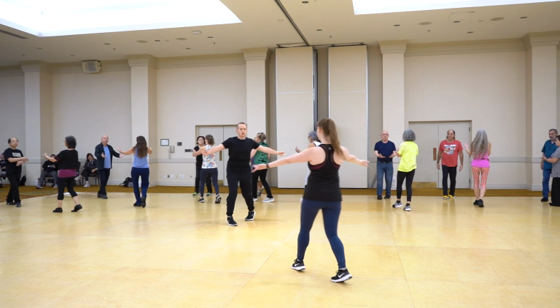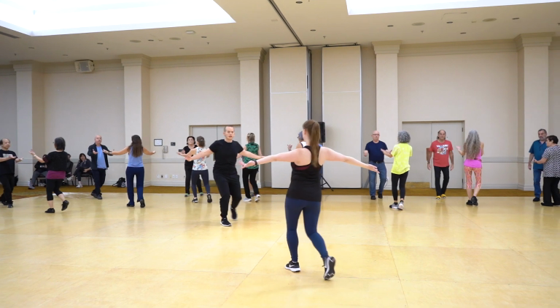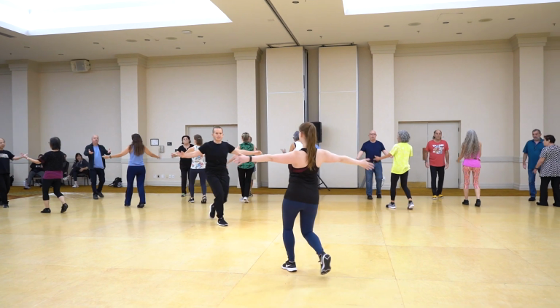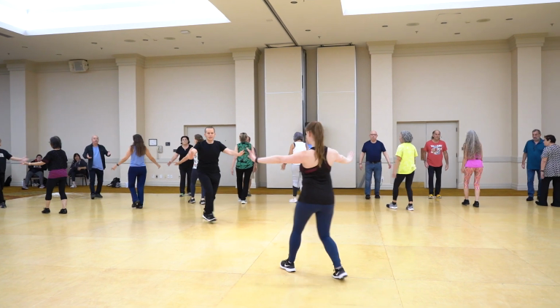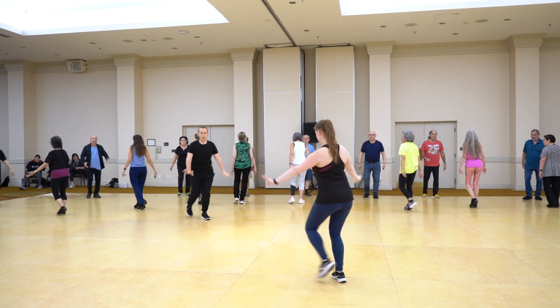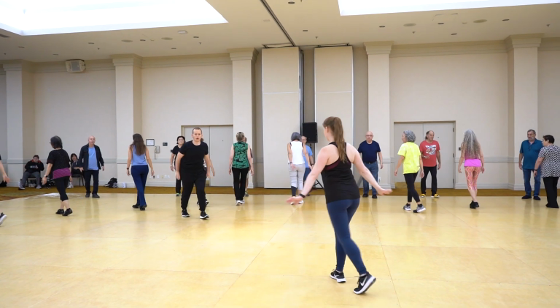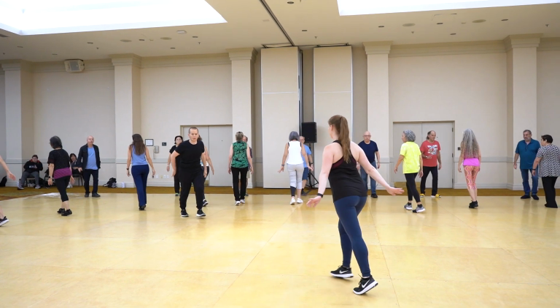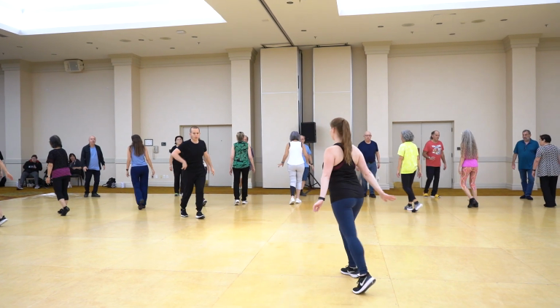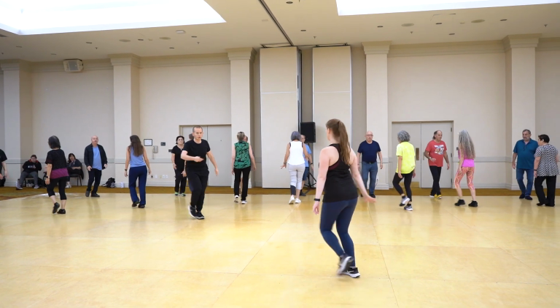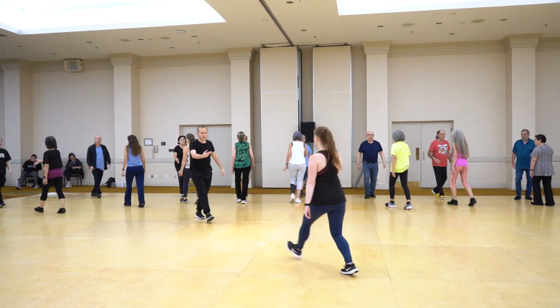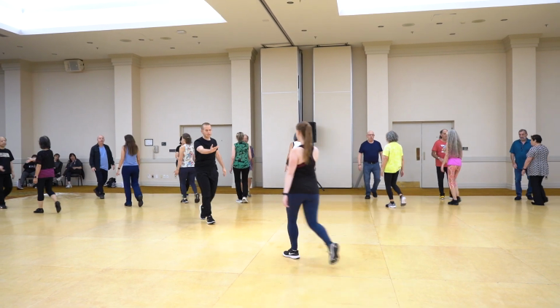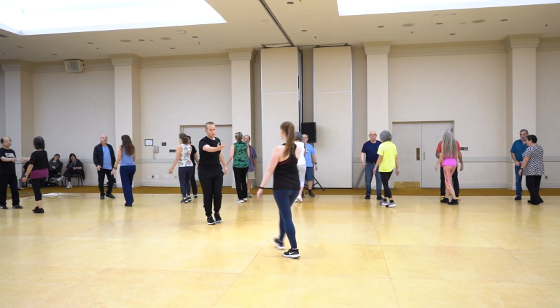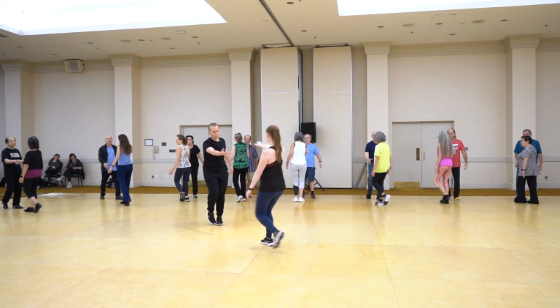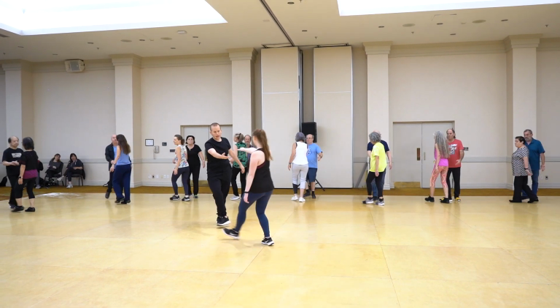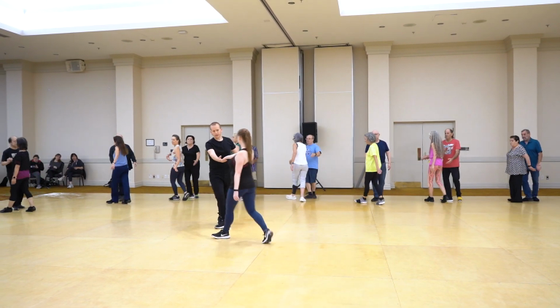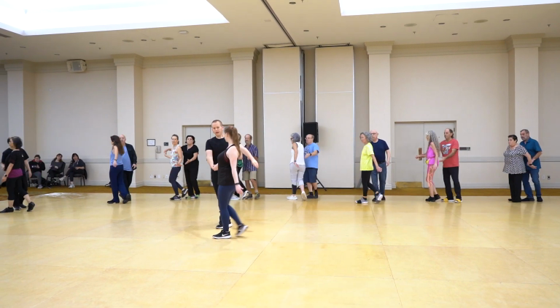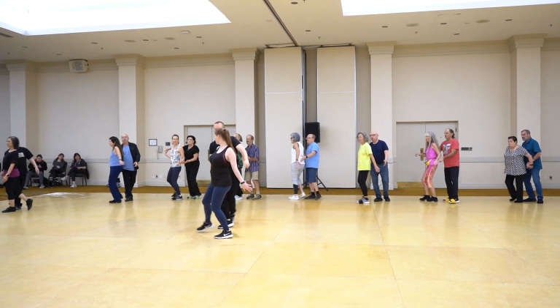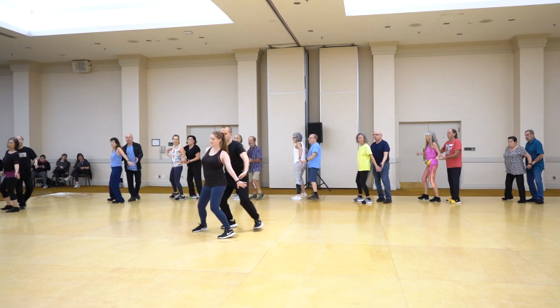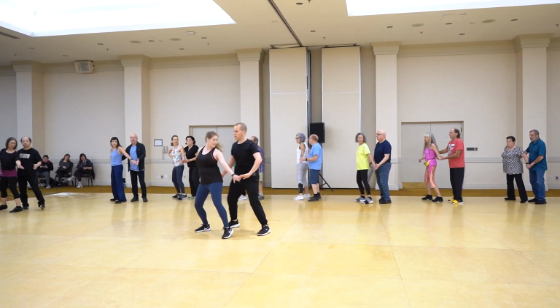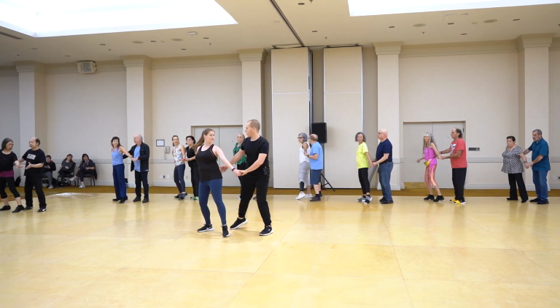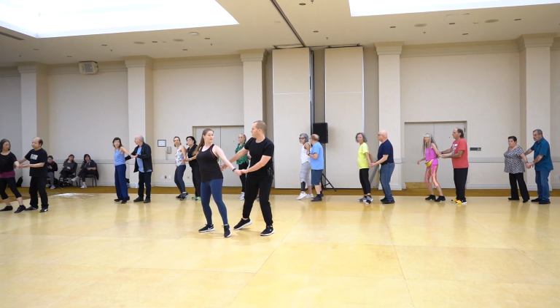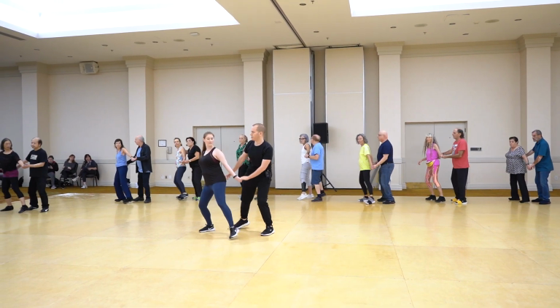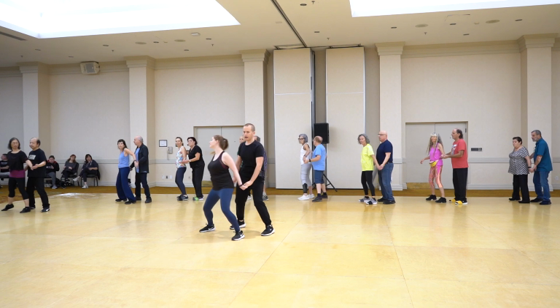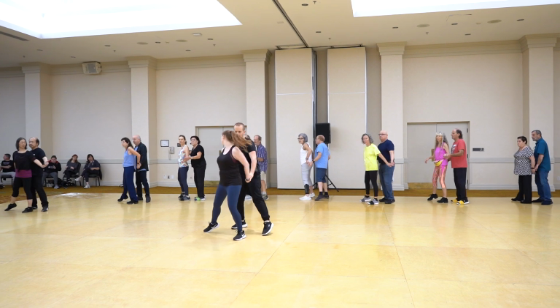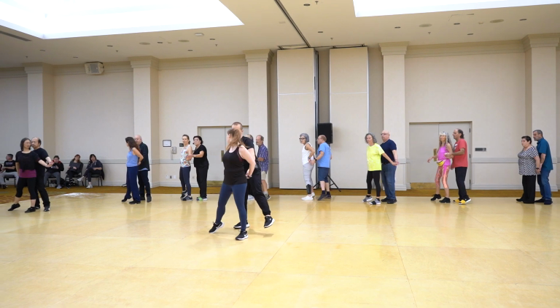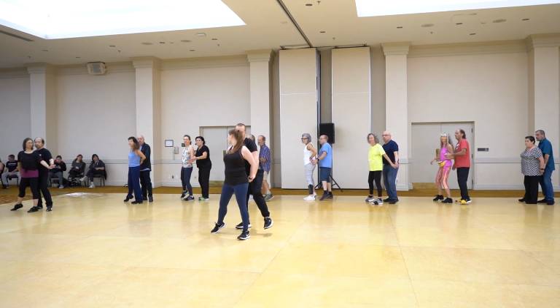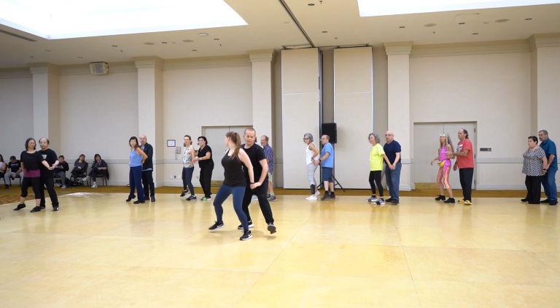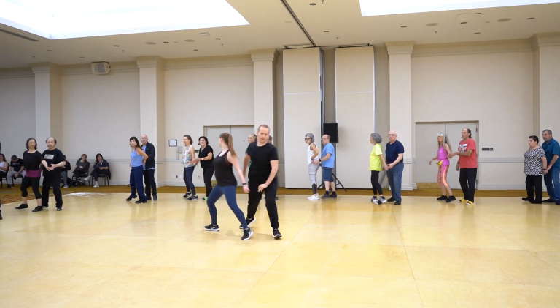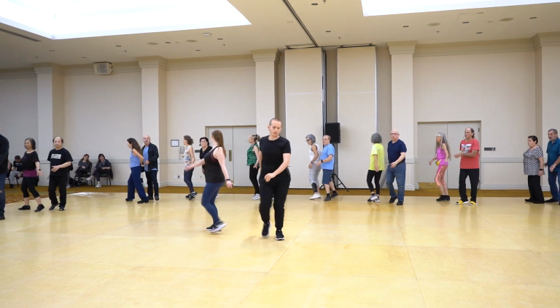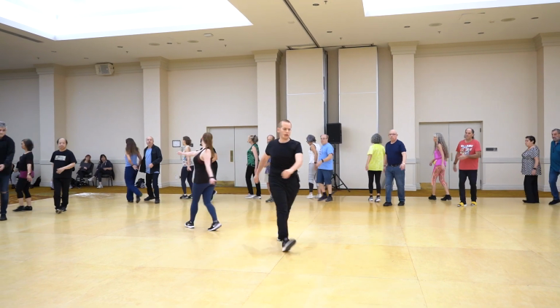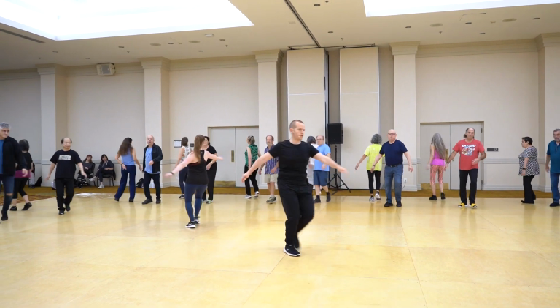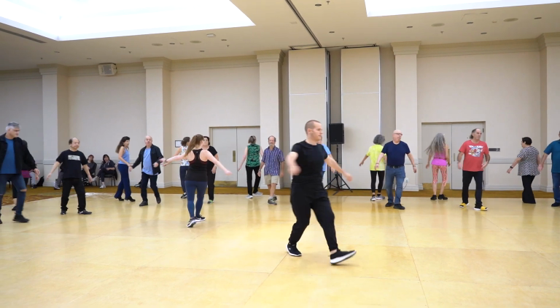We are going back with three steps. Grab her hand and sway behind. Send it to the other side.